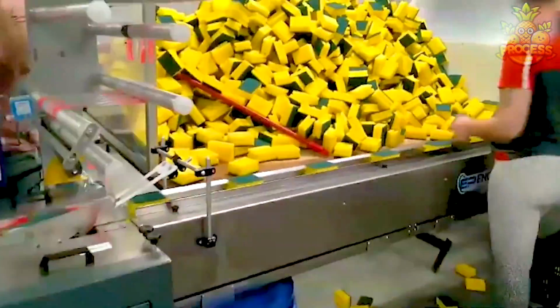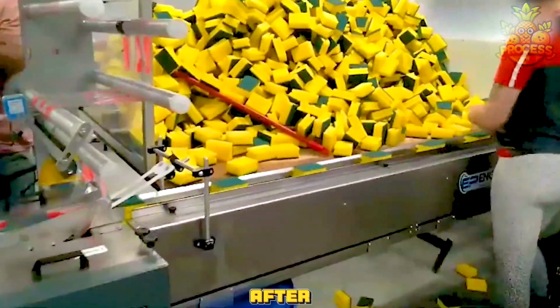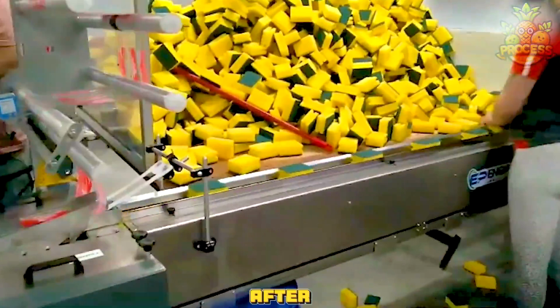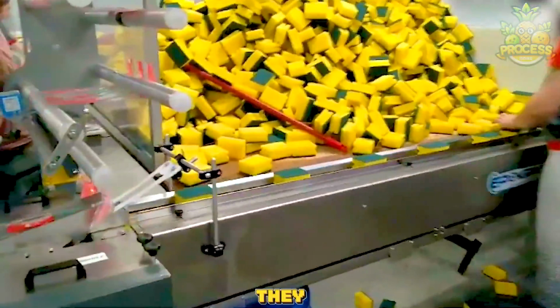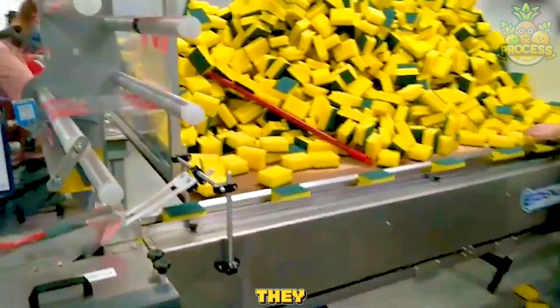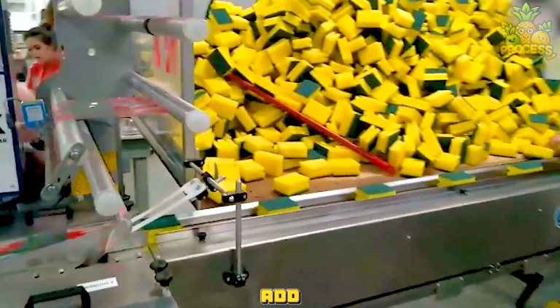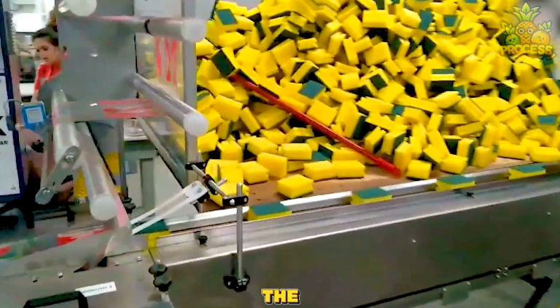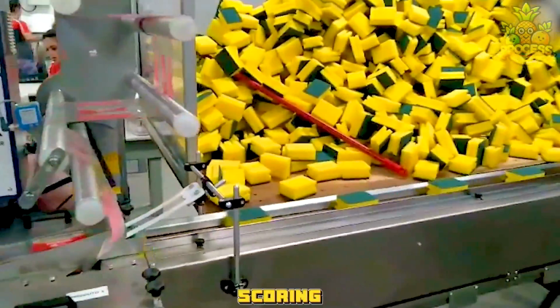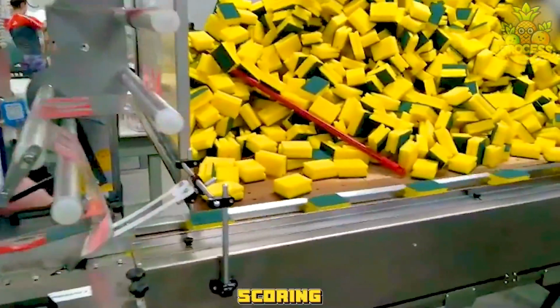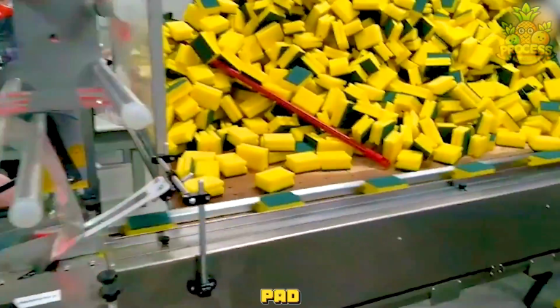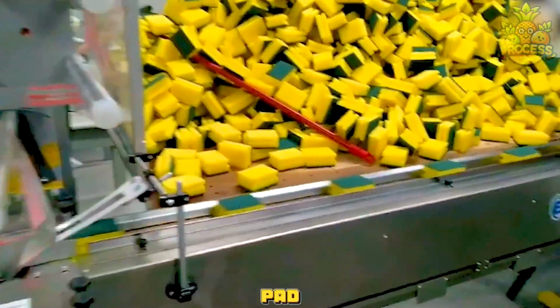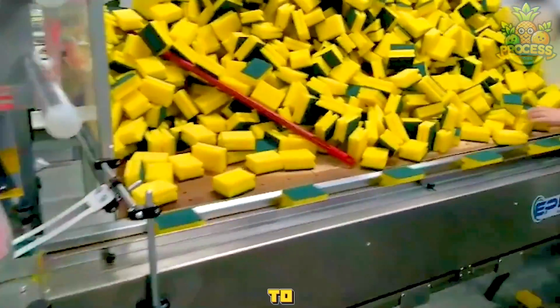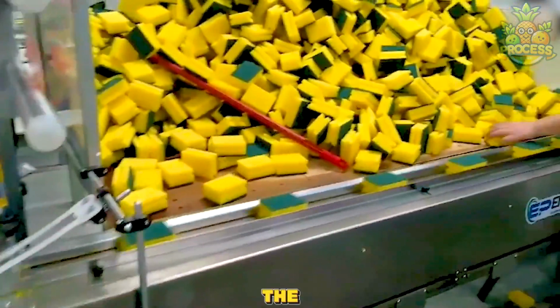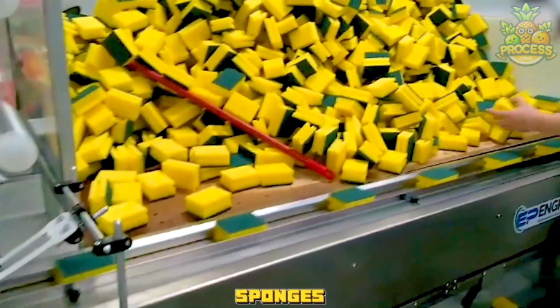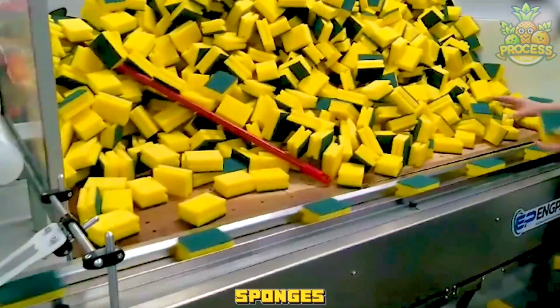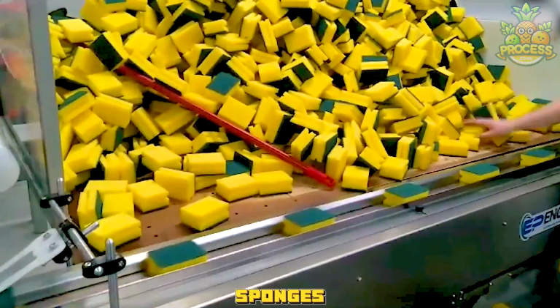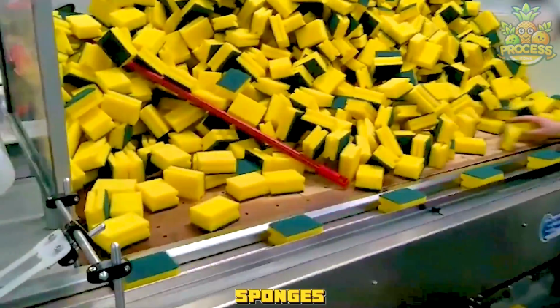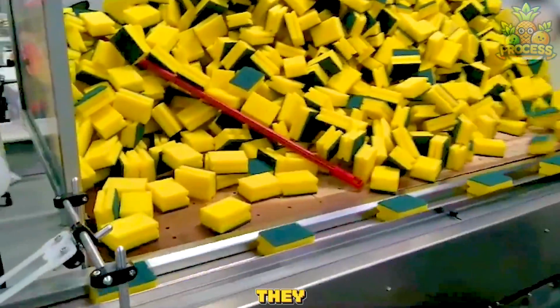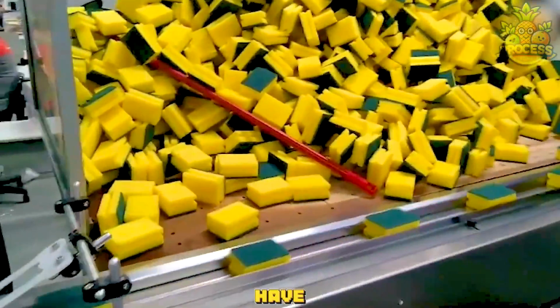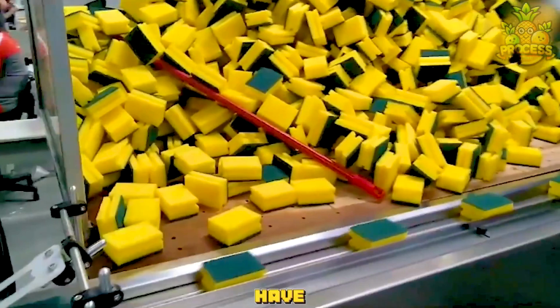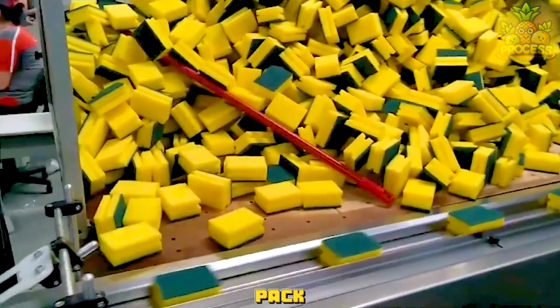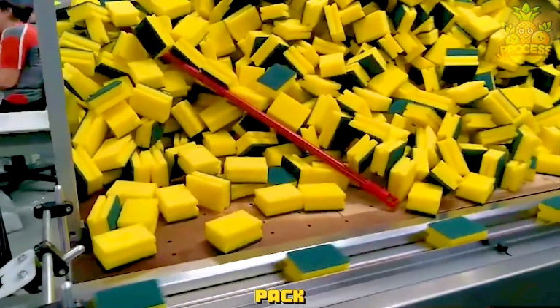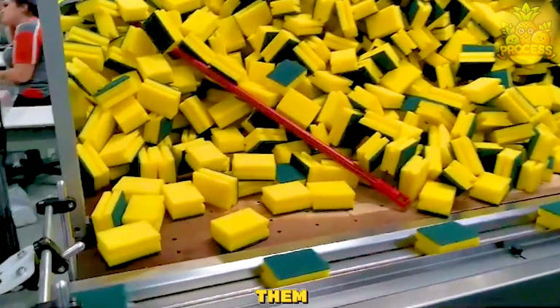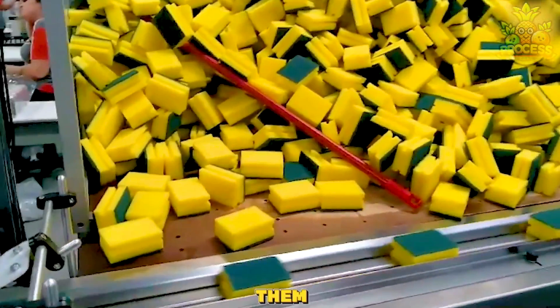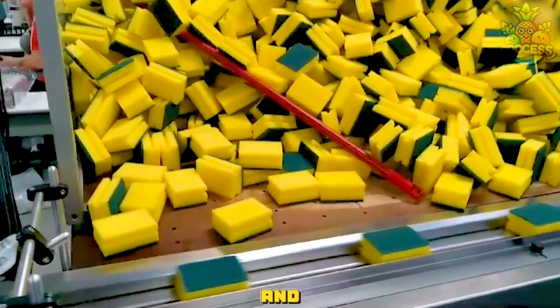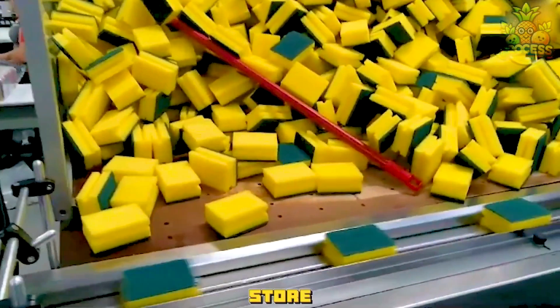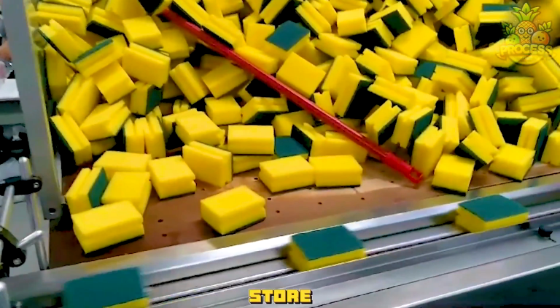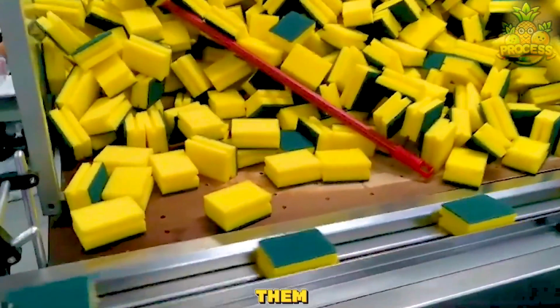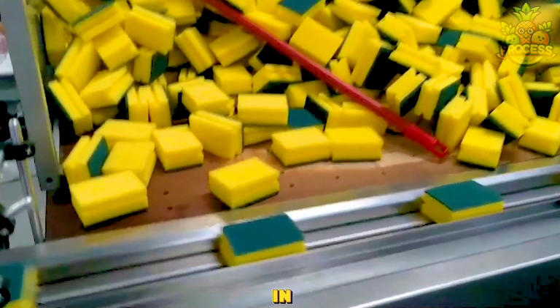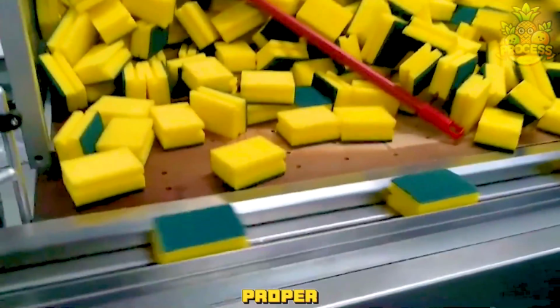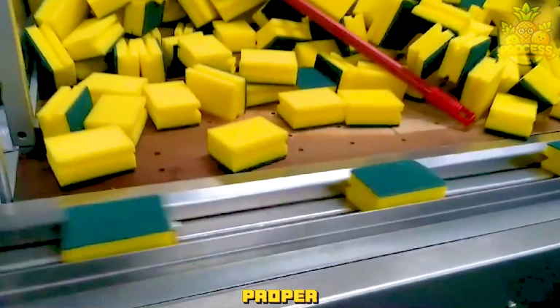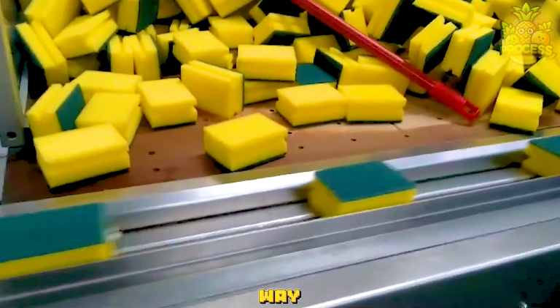After they add the scouring pad to the sponges, they have to pack them and store them in a proper way.